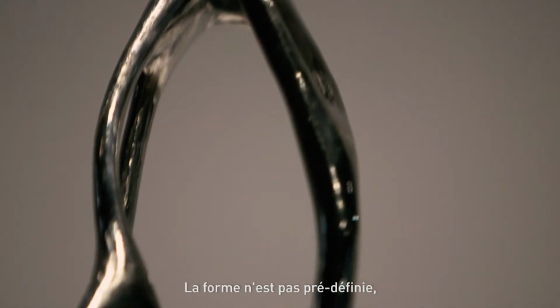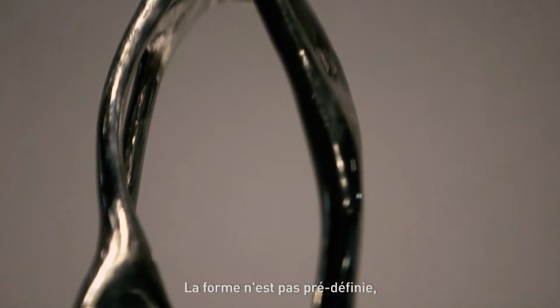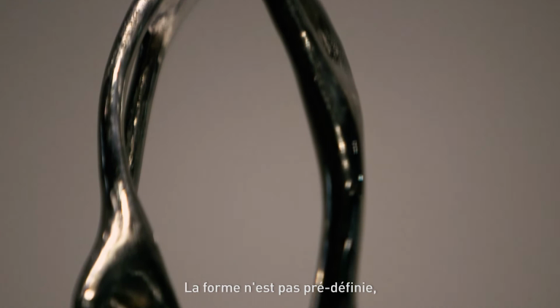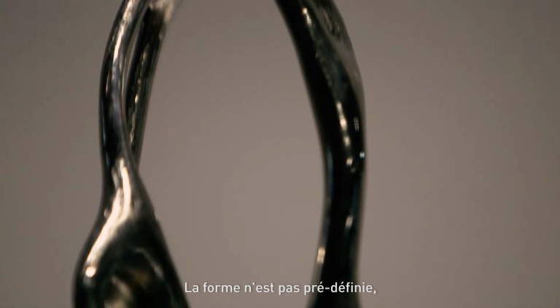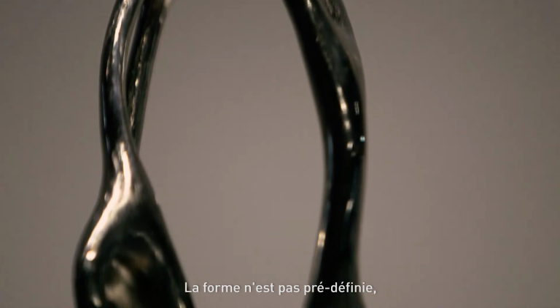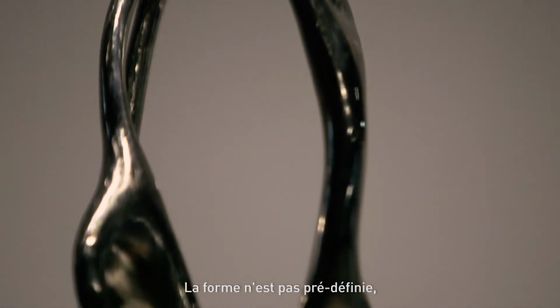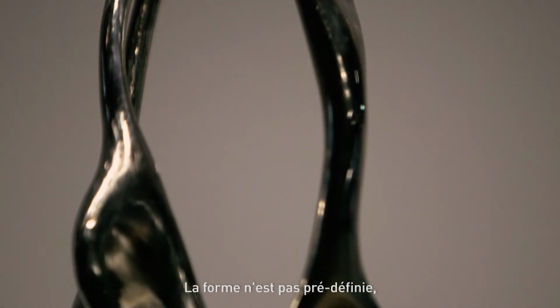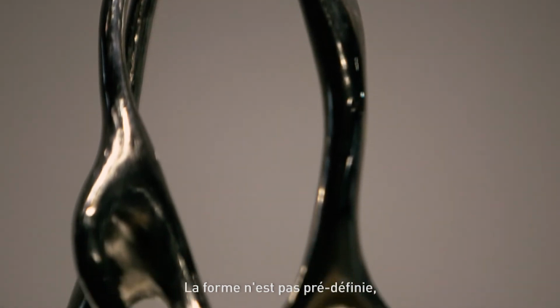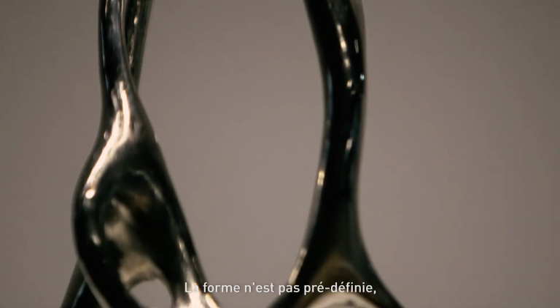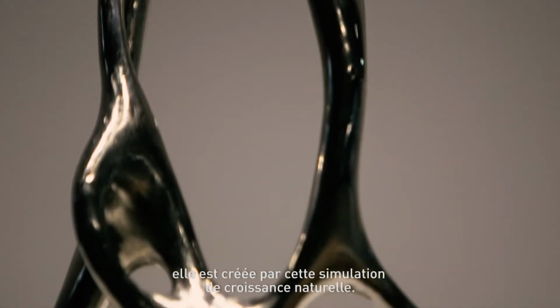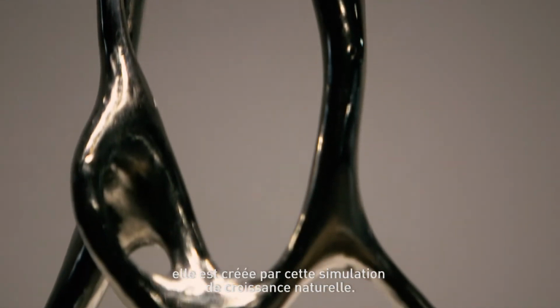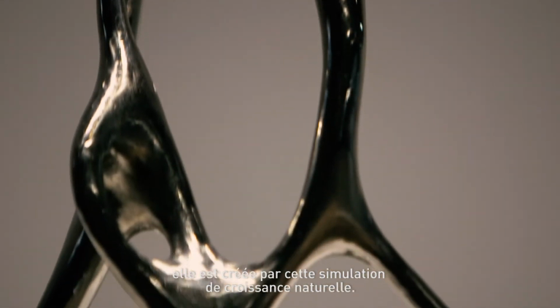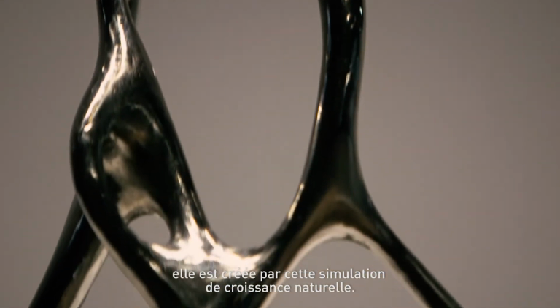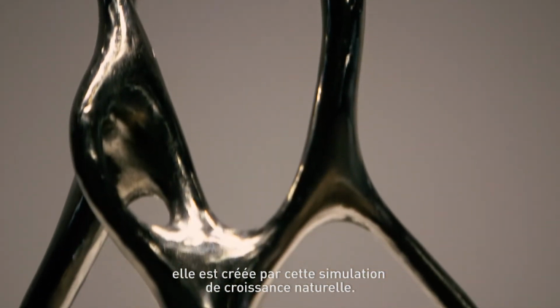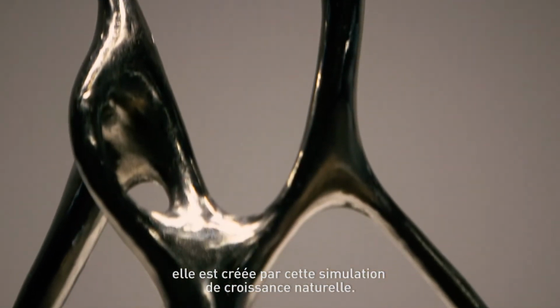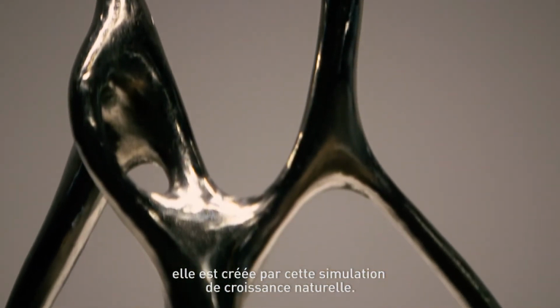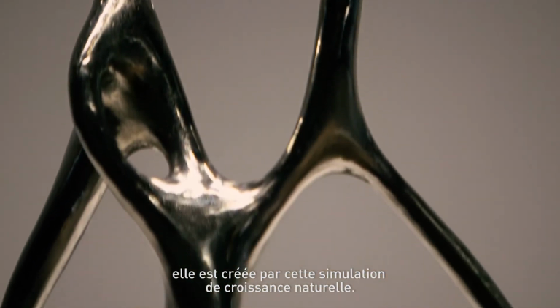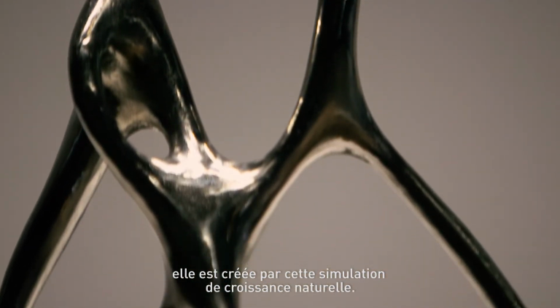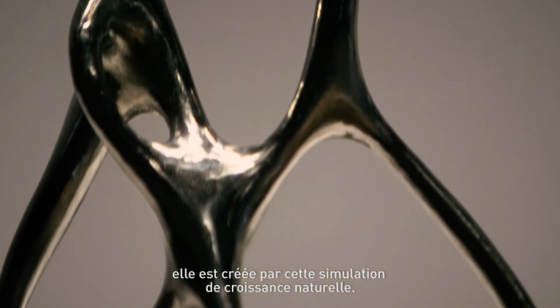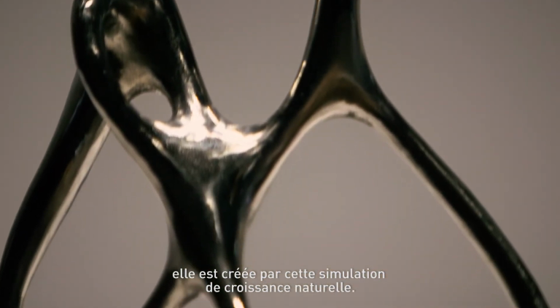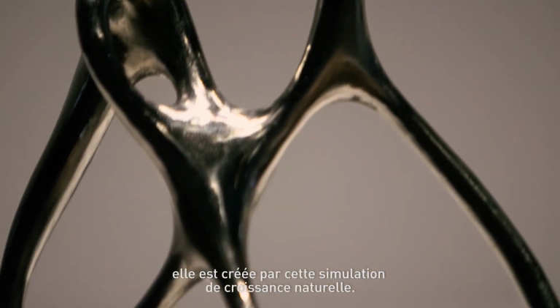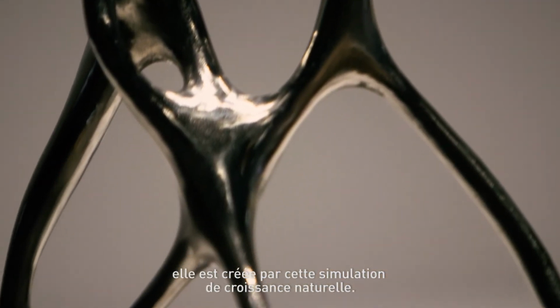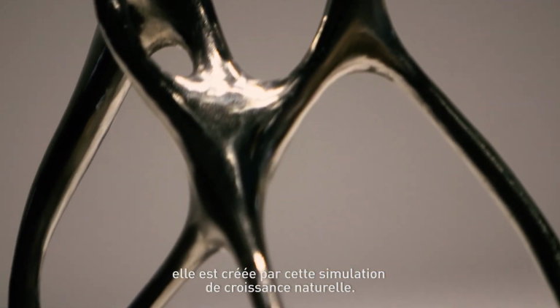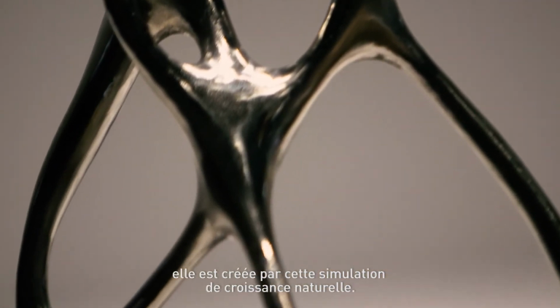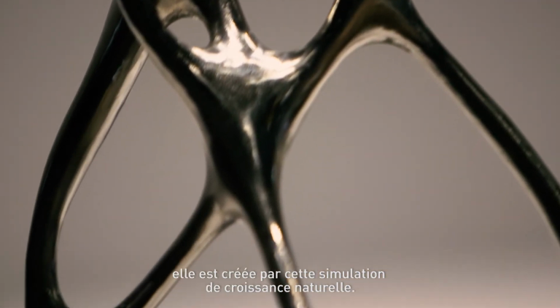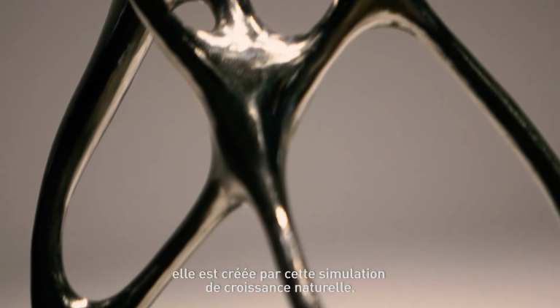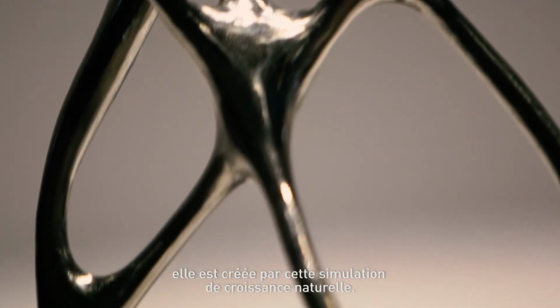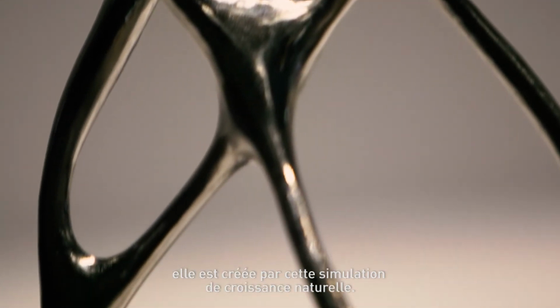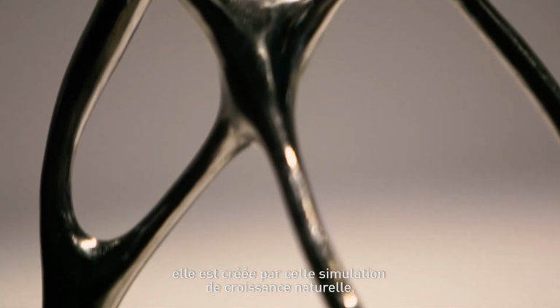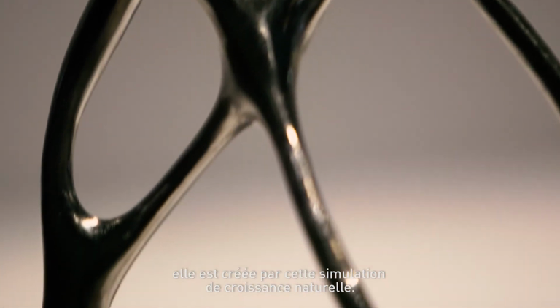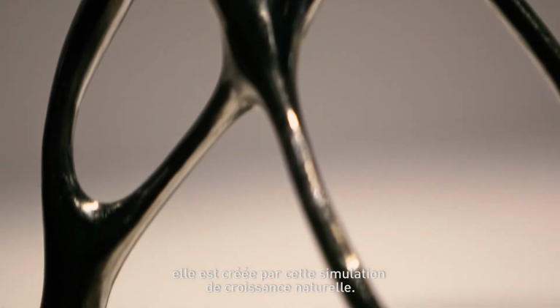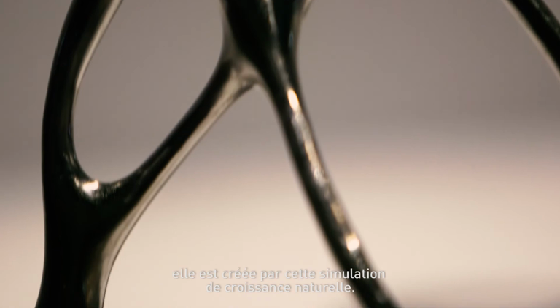The shape is not predefined. It's created by this simulation of natural growth.